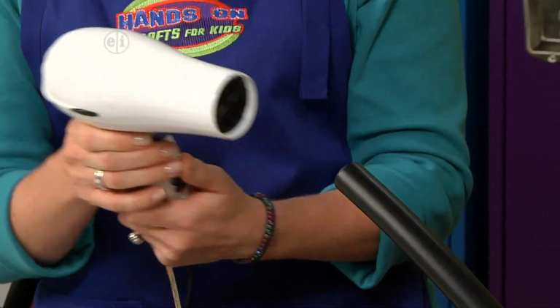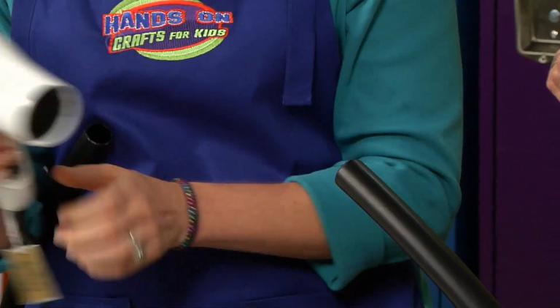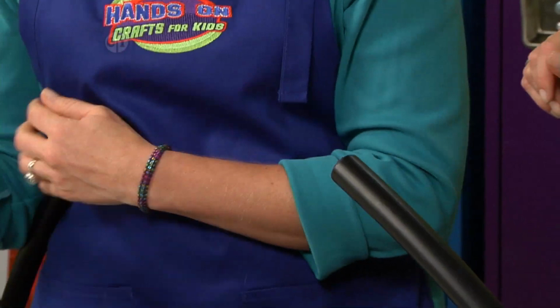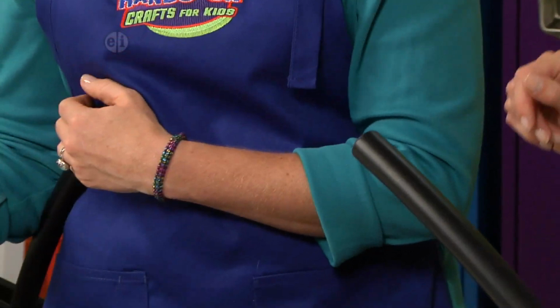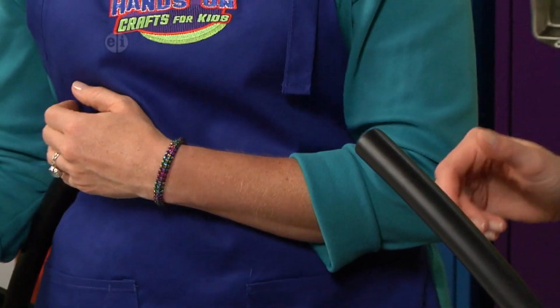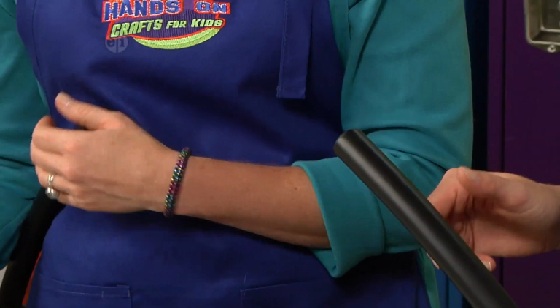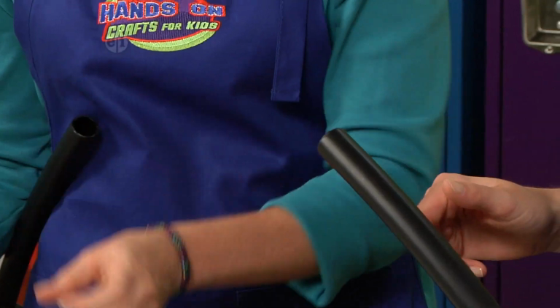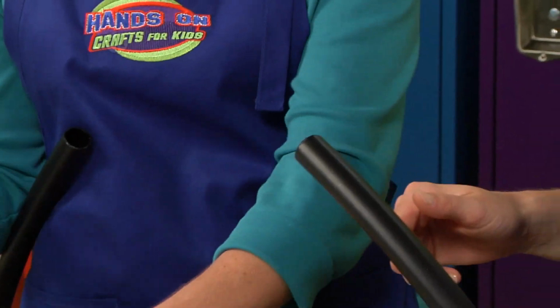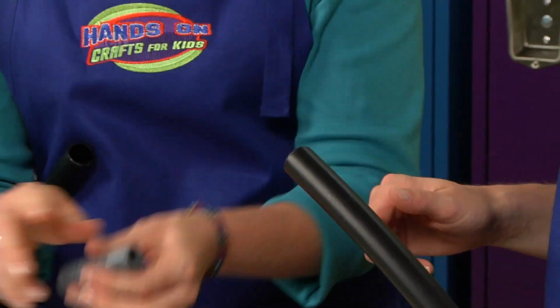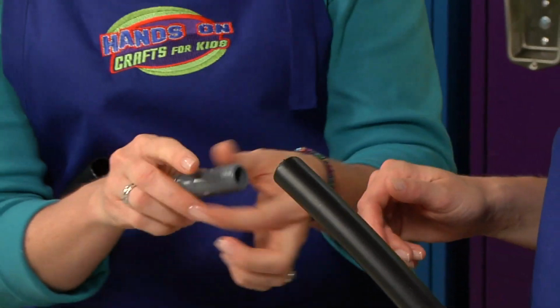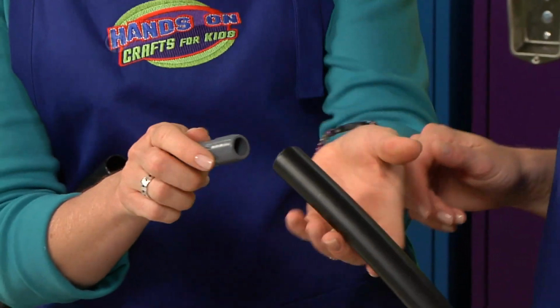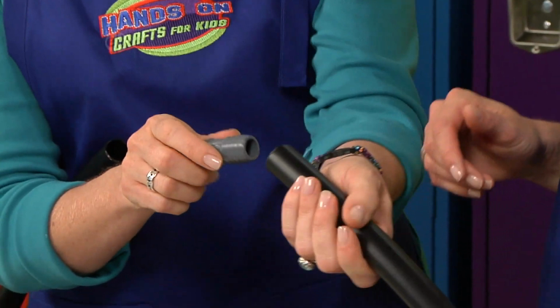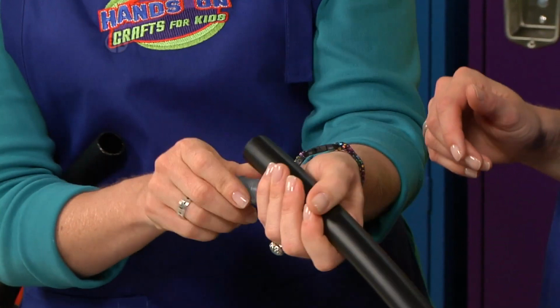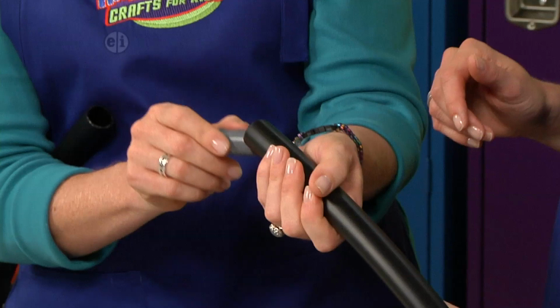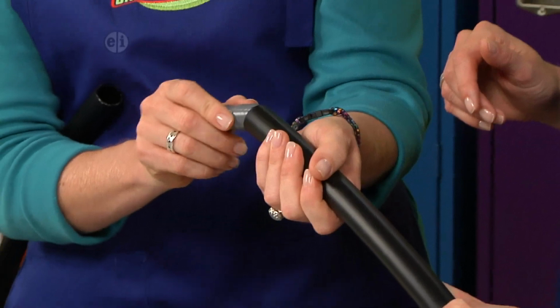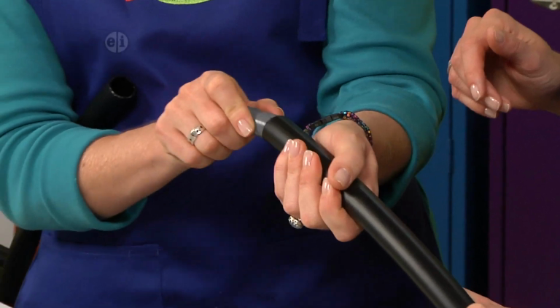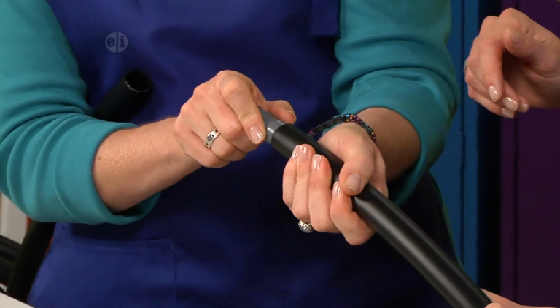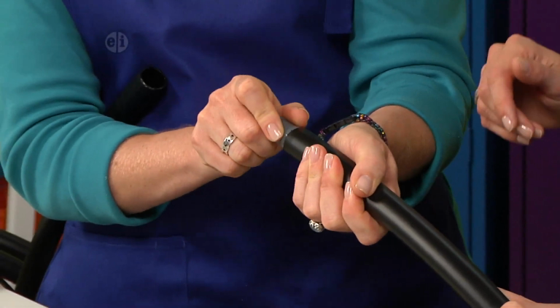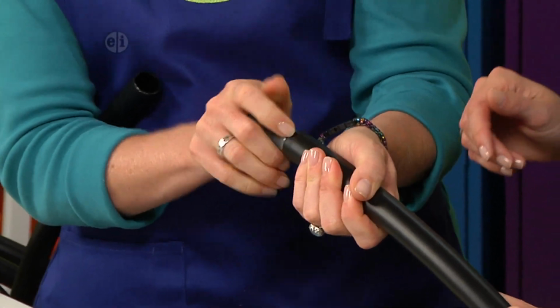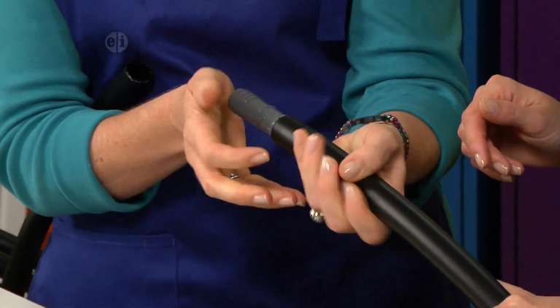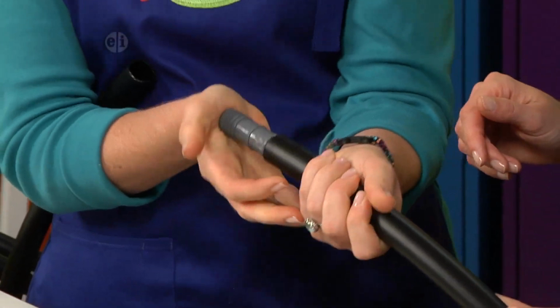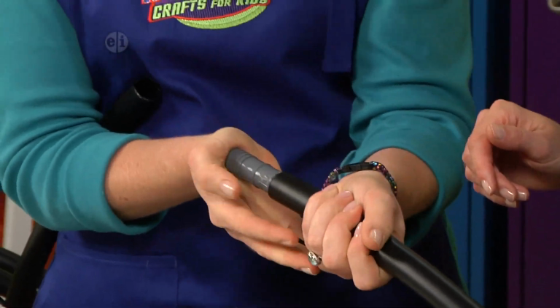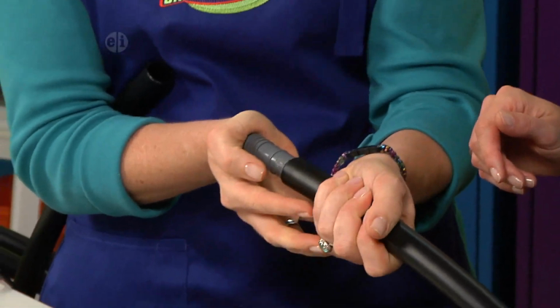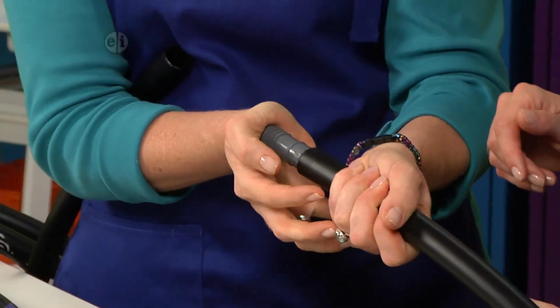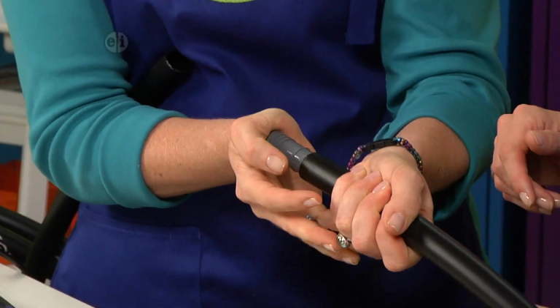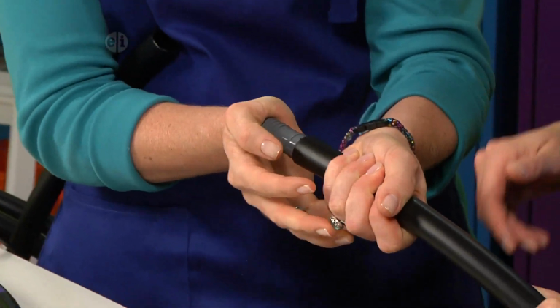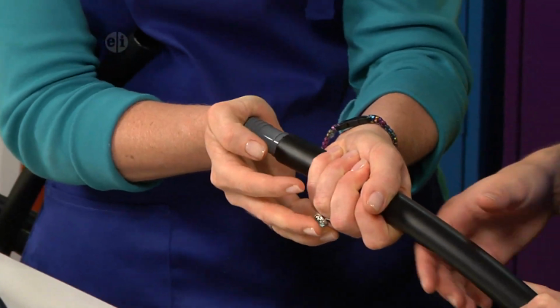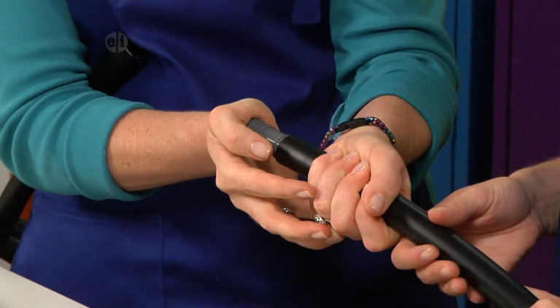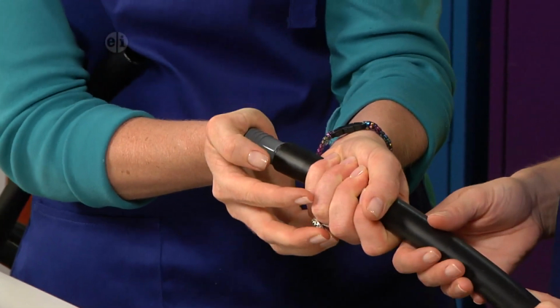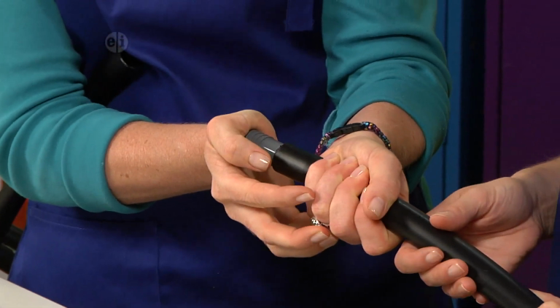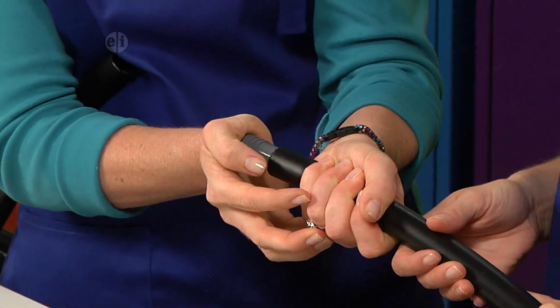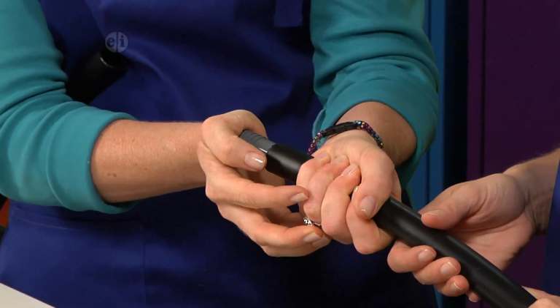Then you can press the connector inside. Look at that!